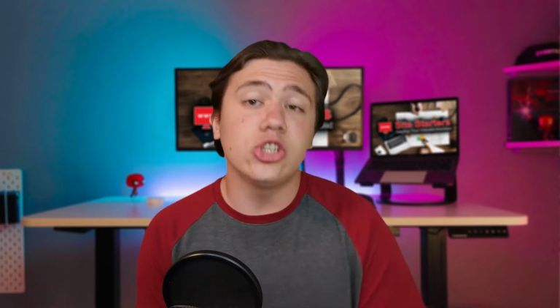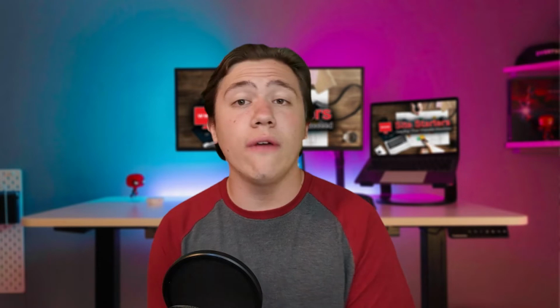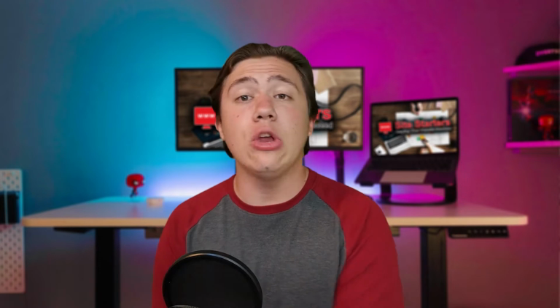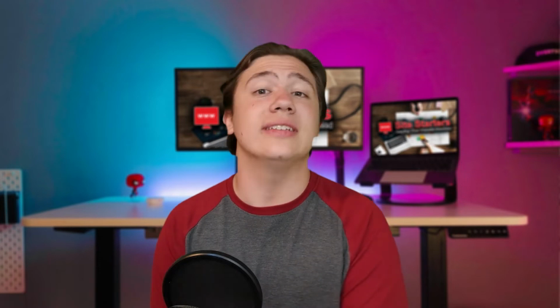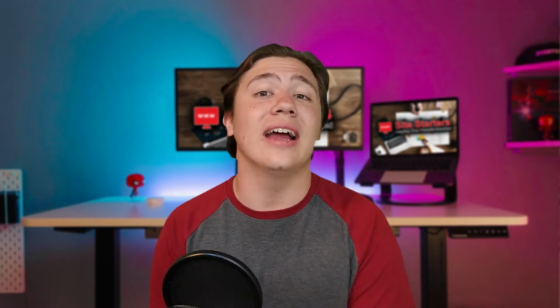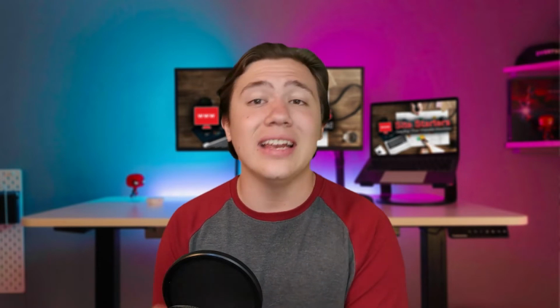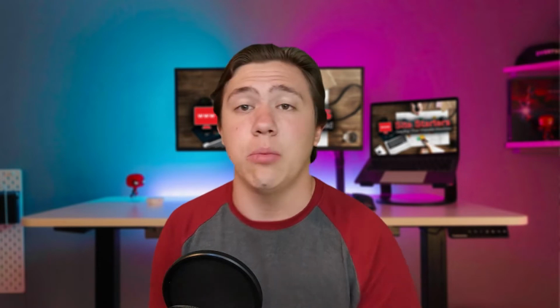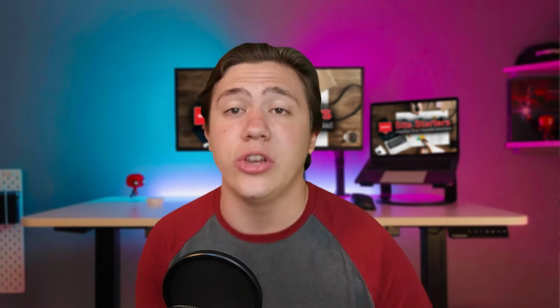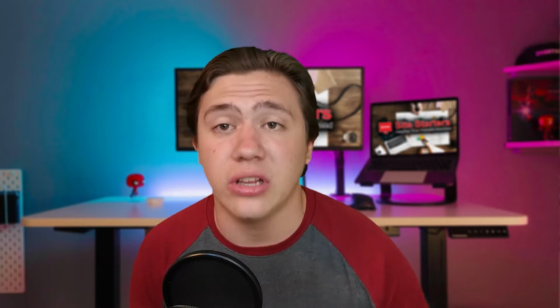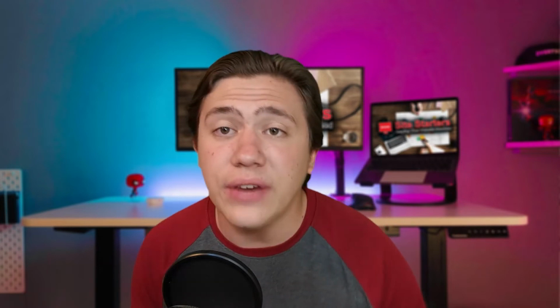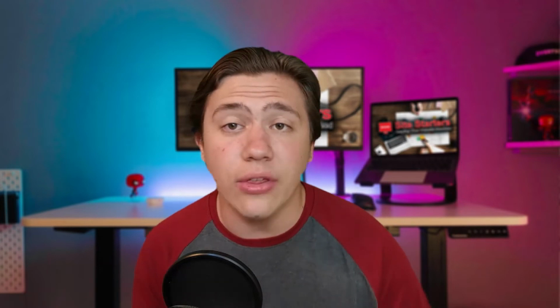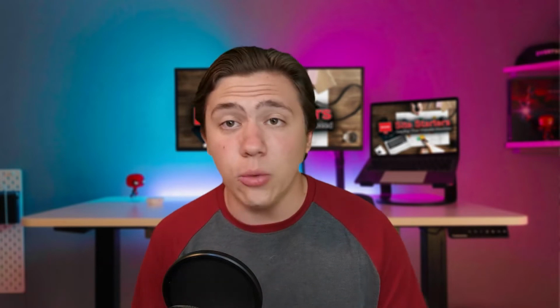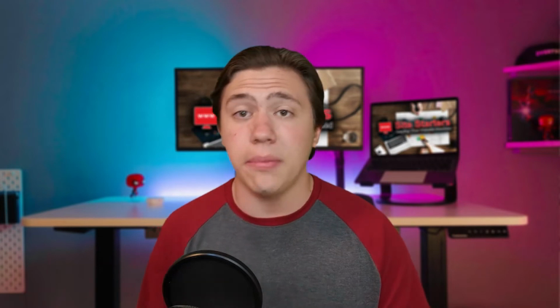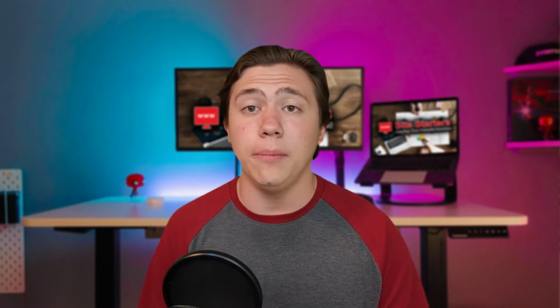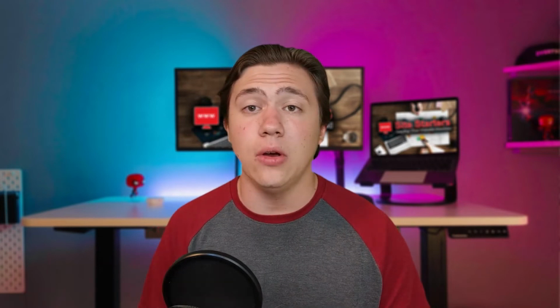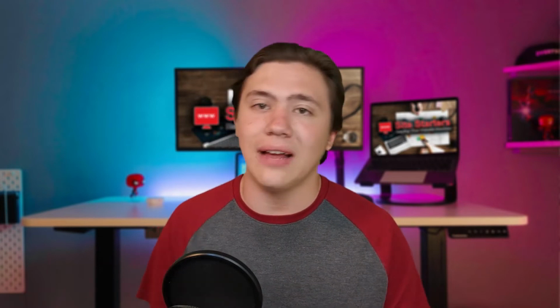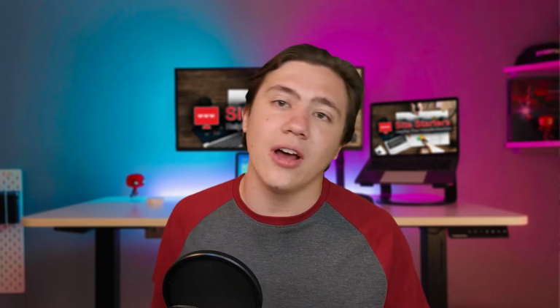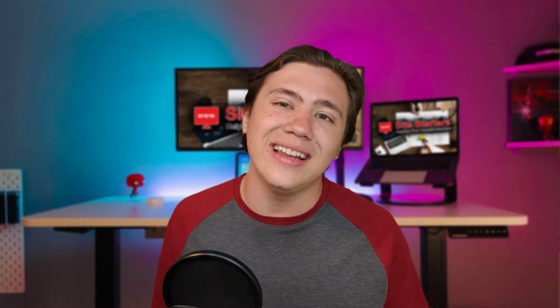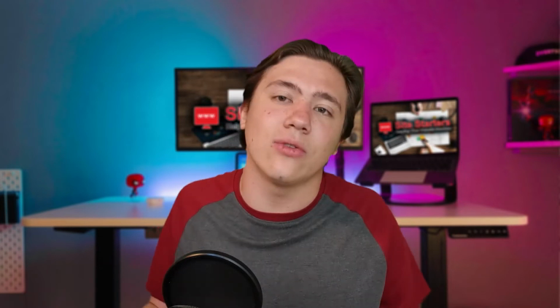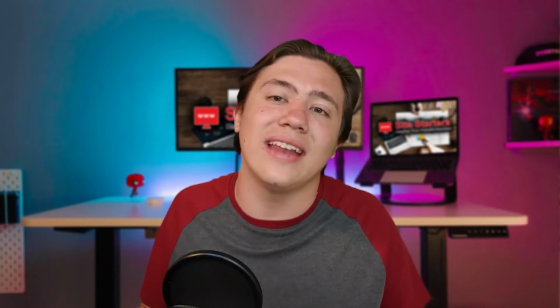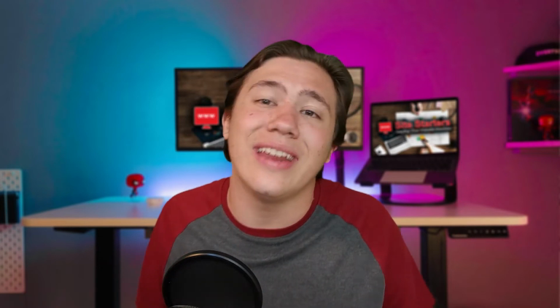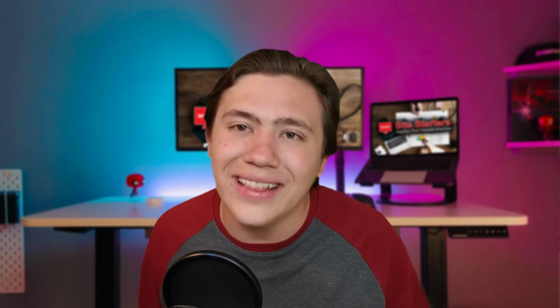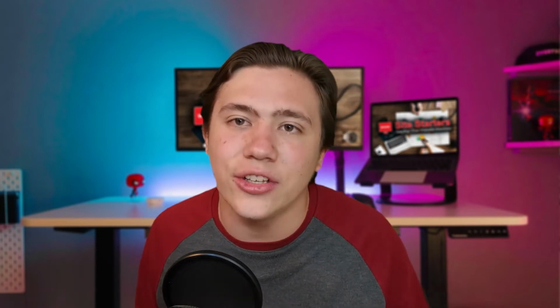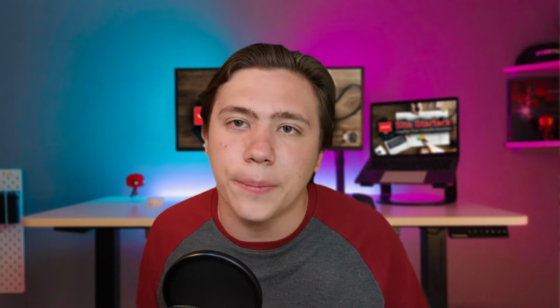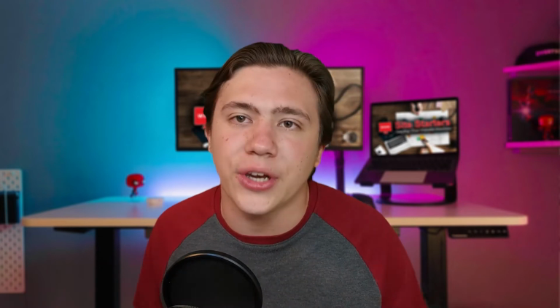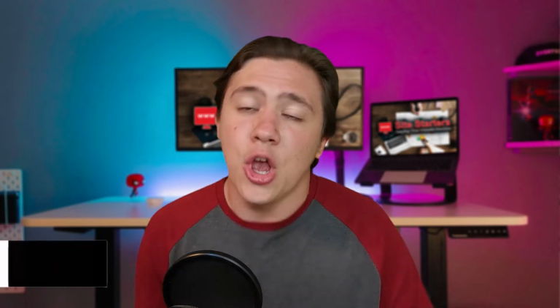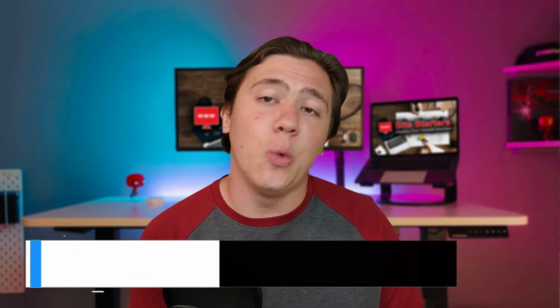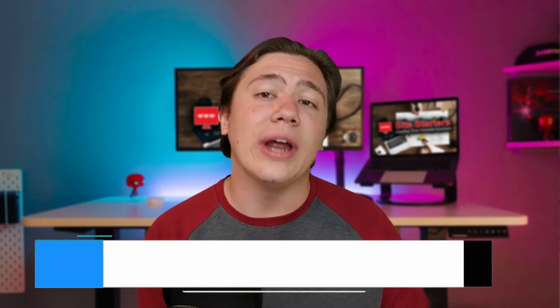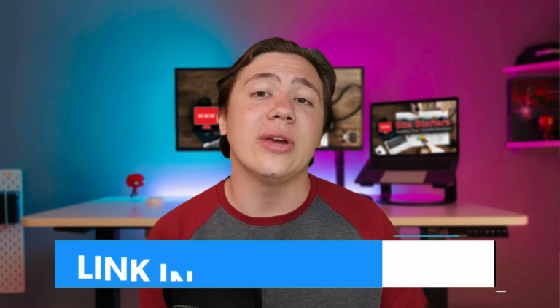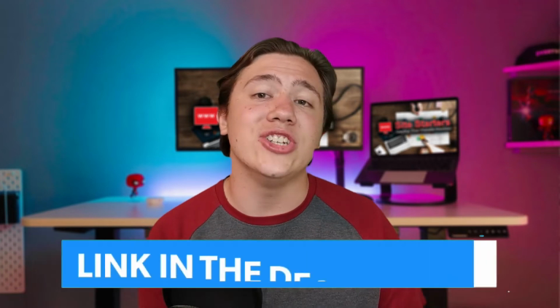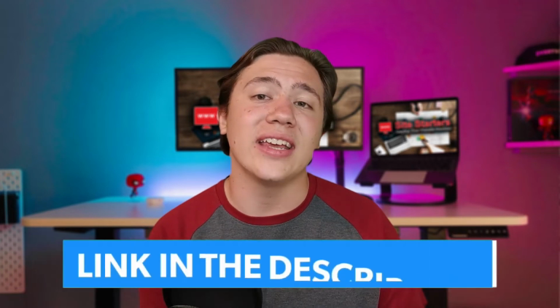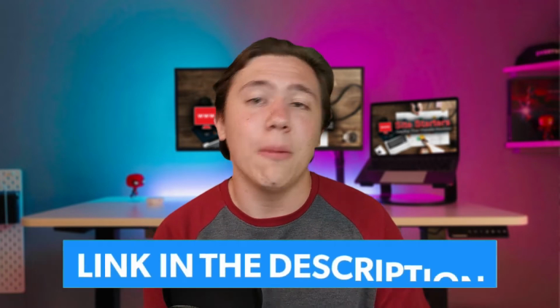So if you decide at any point during this video that you want to pick up Bluehost, I've got a link right down in the description where you can check it out.